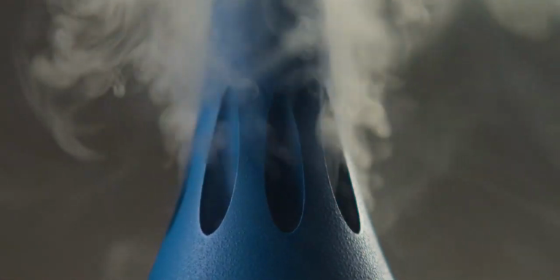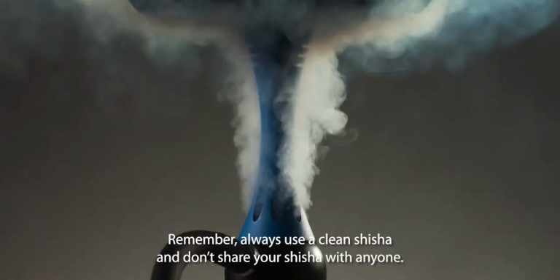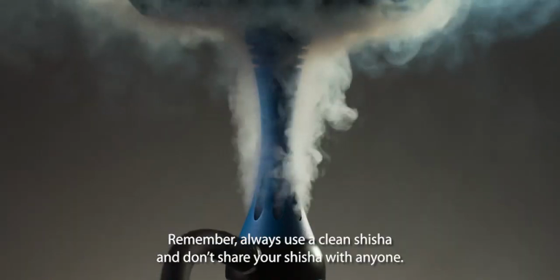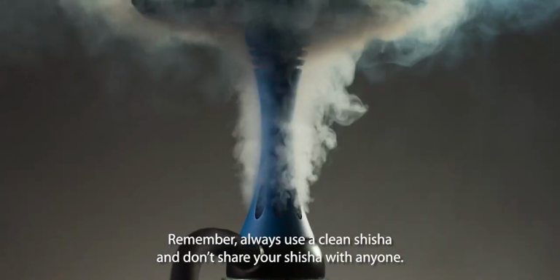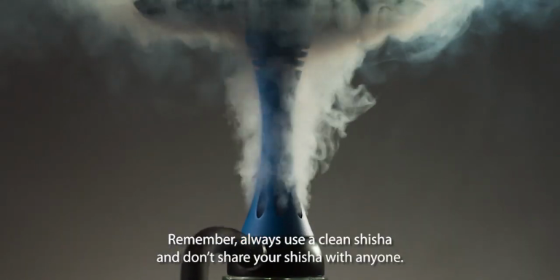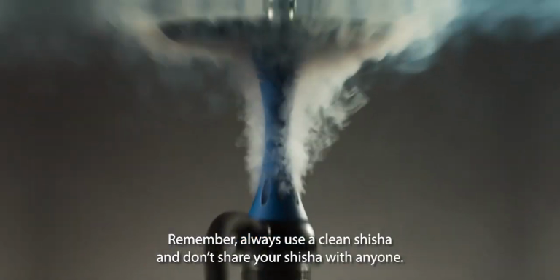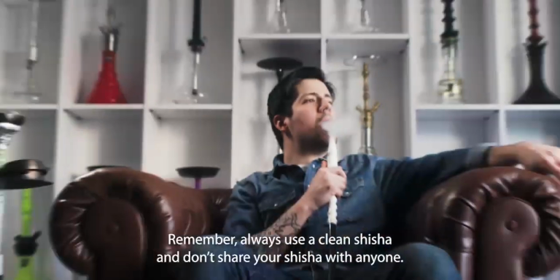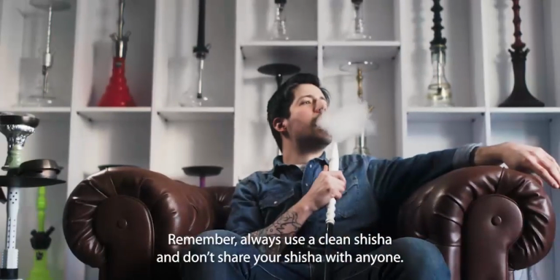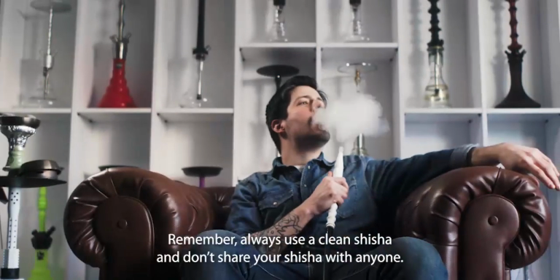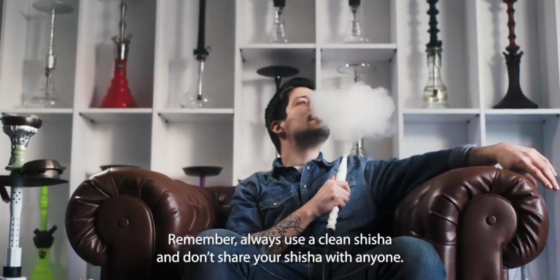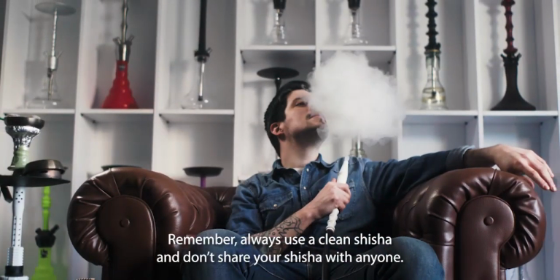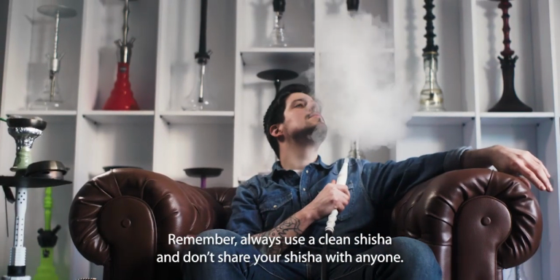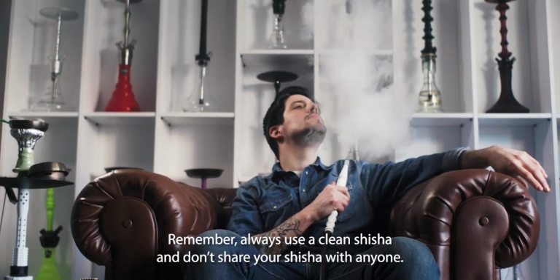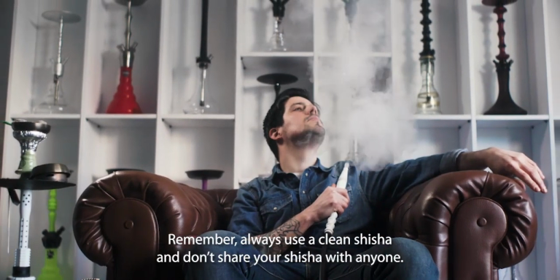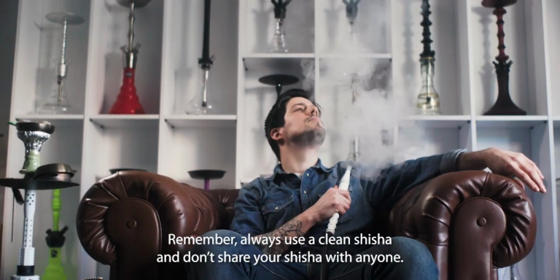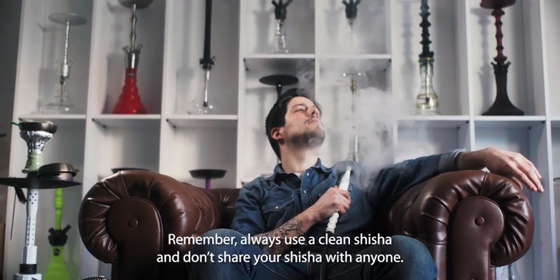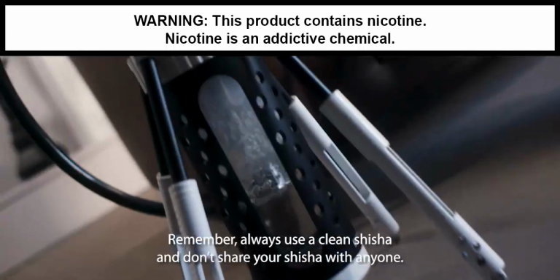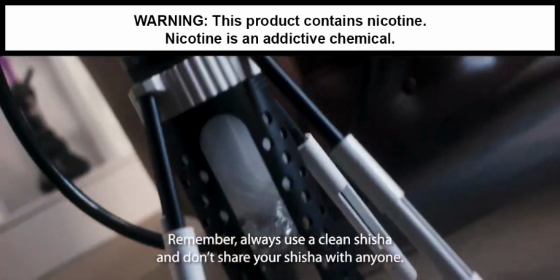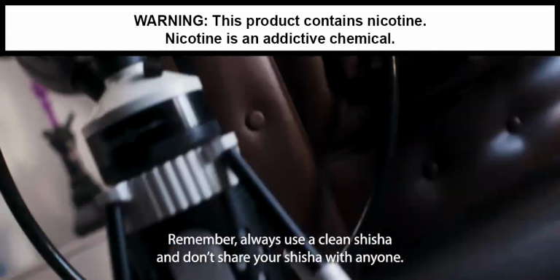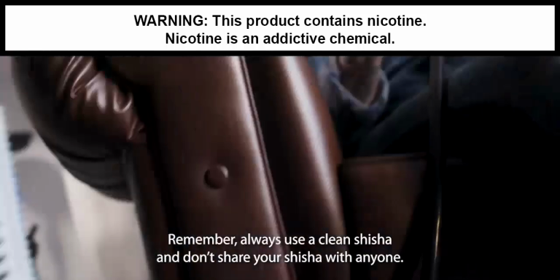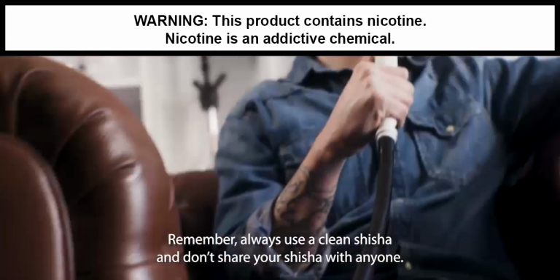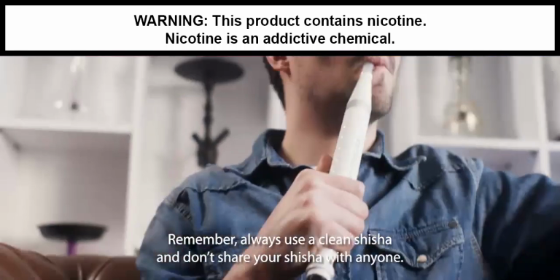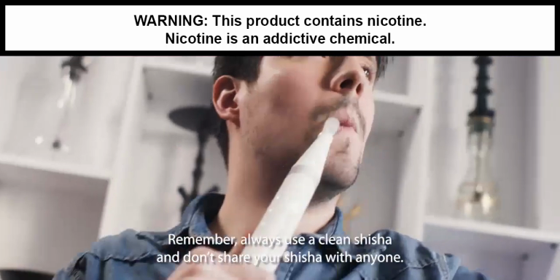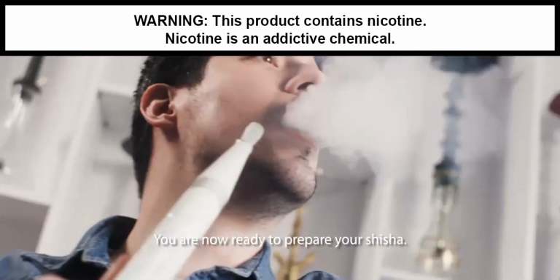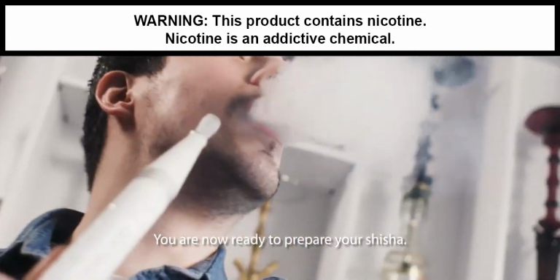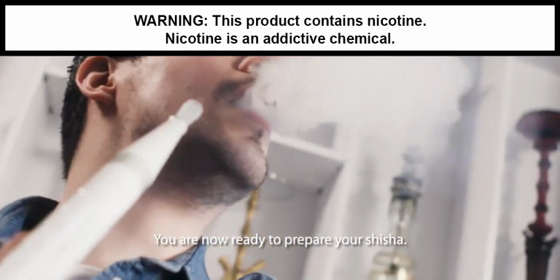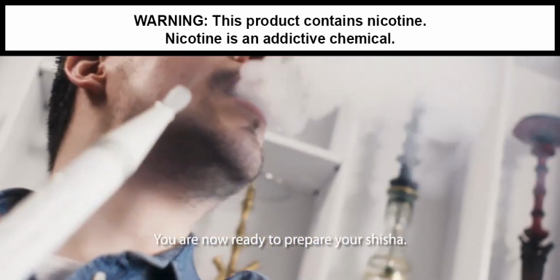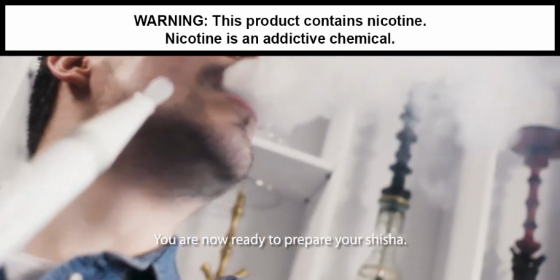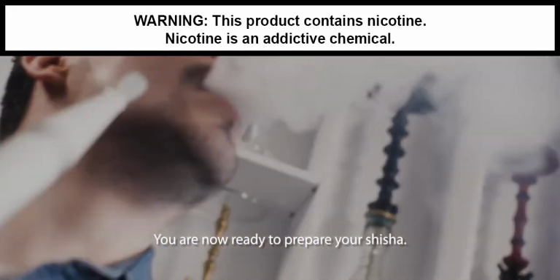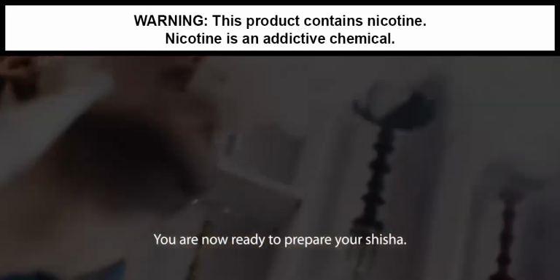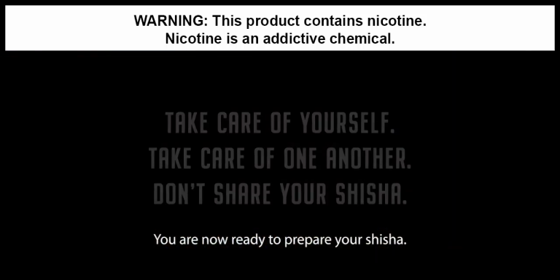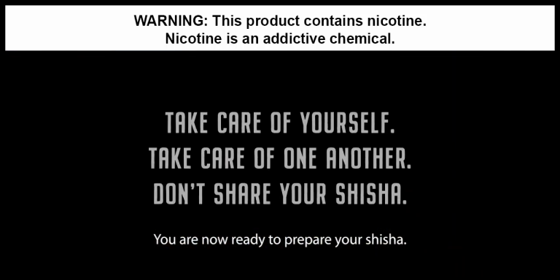Remember, always use a clean shisha and don't share your shisha with anyone. You are now ready to prepare your shisha.